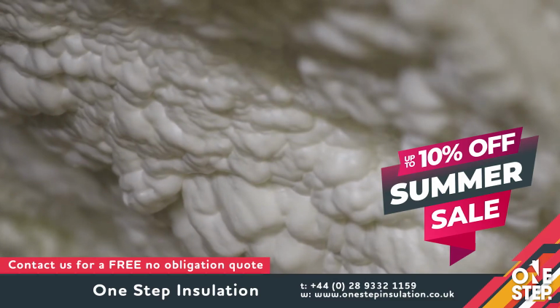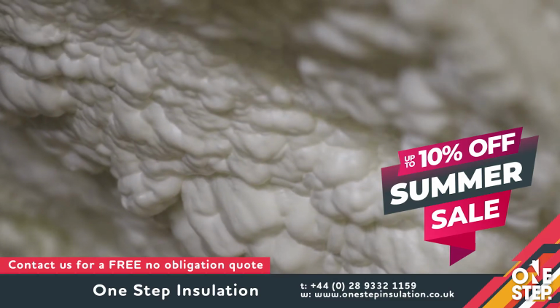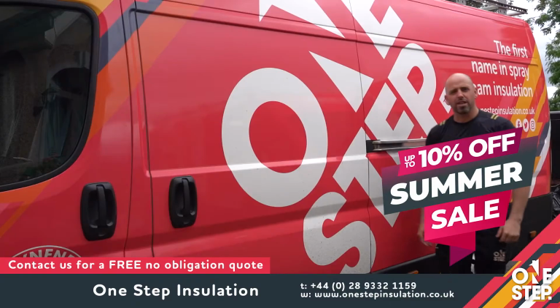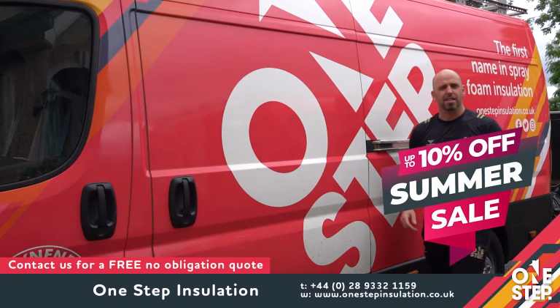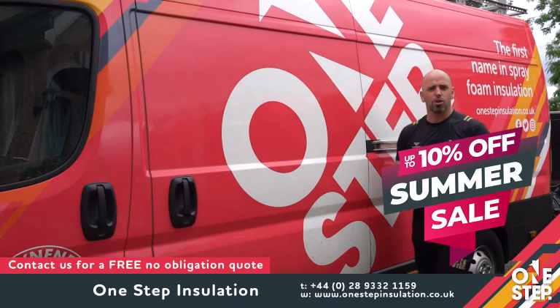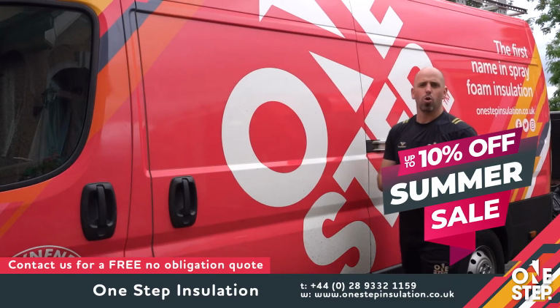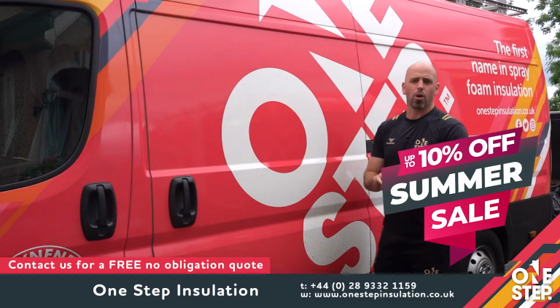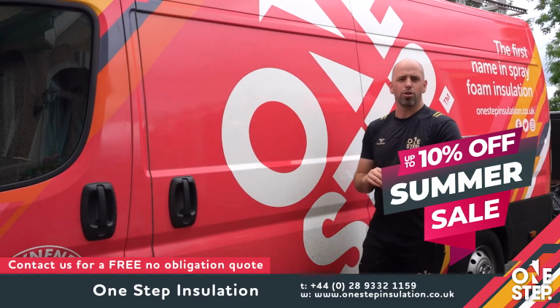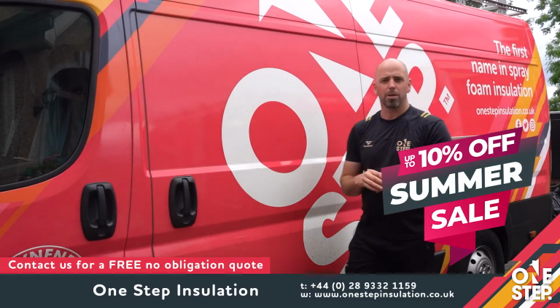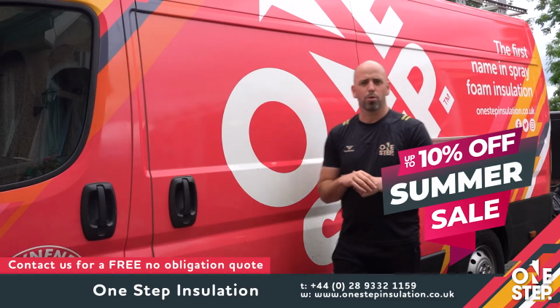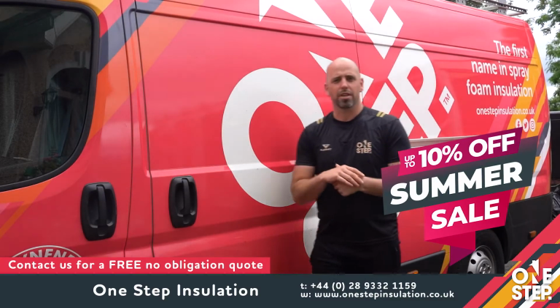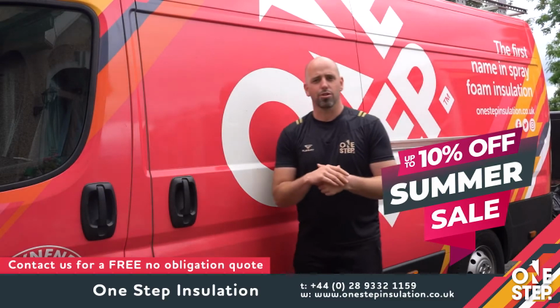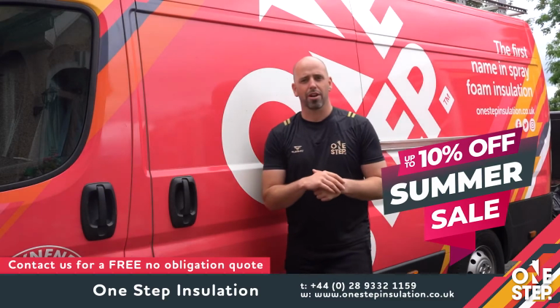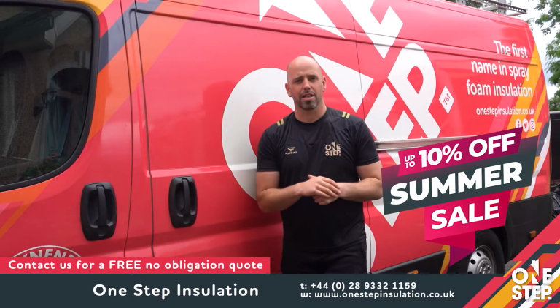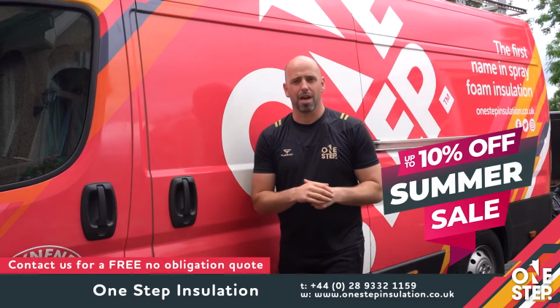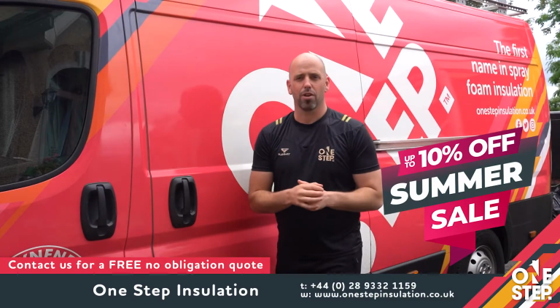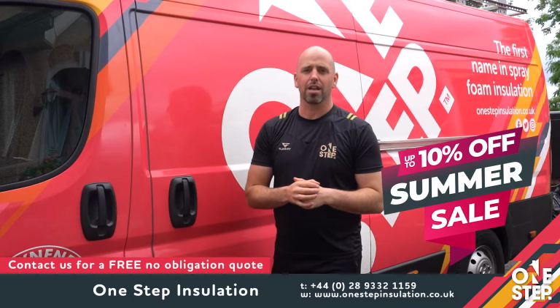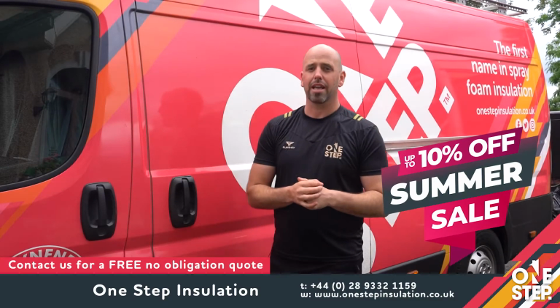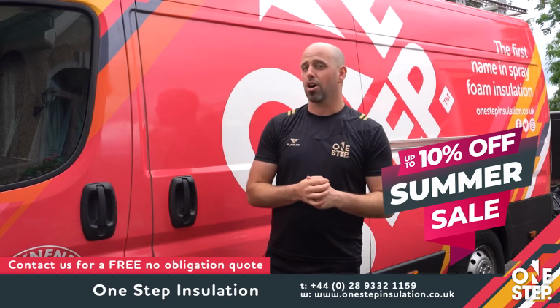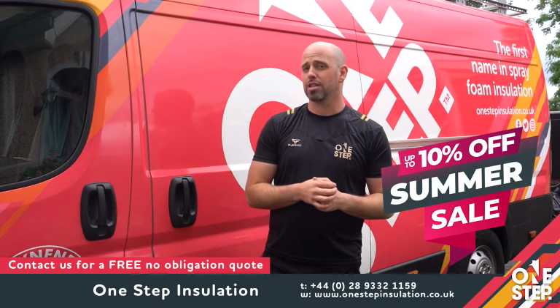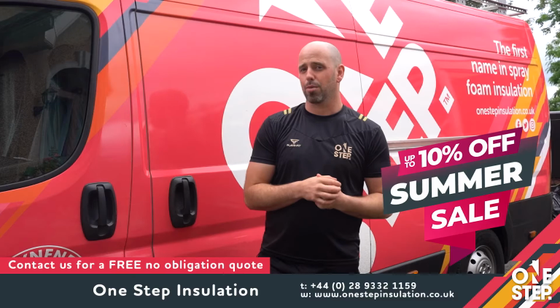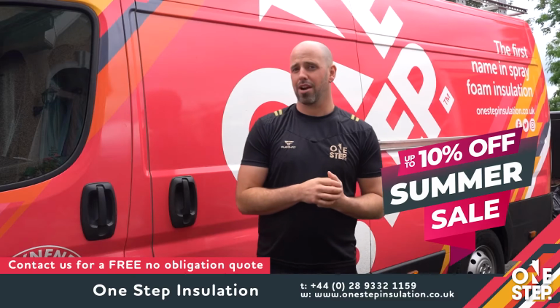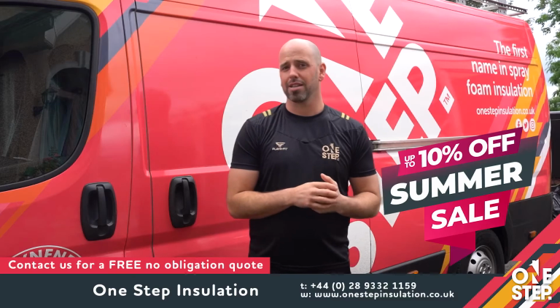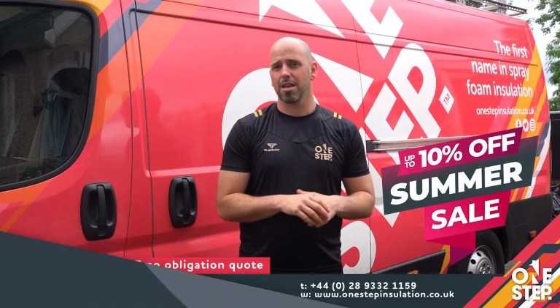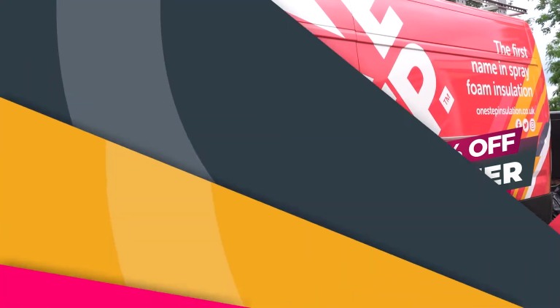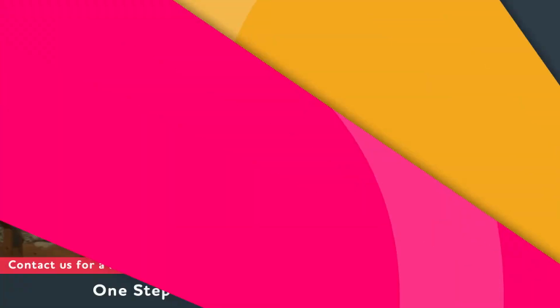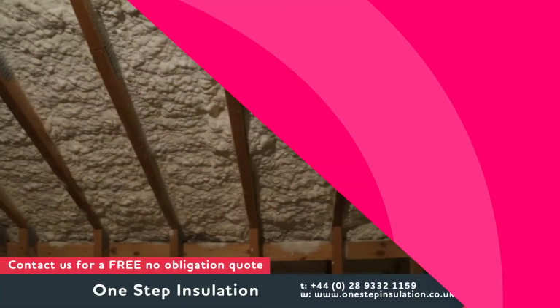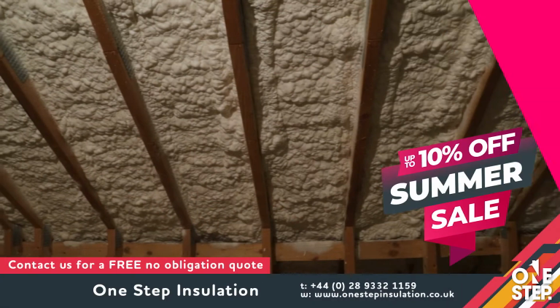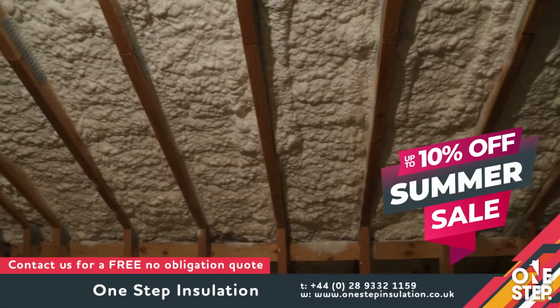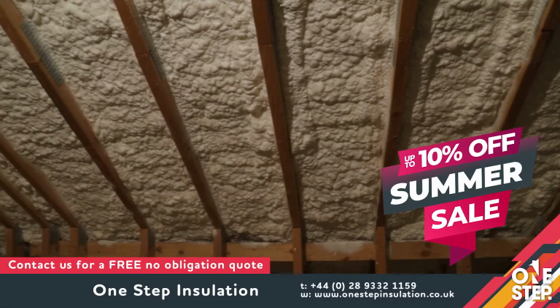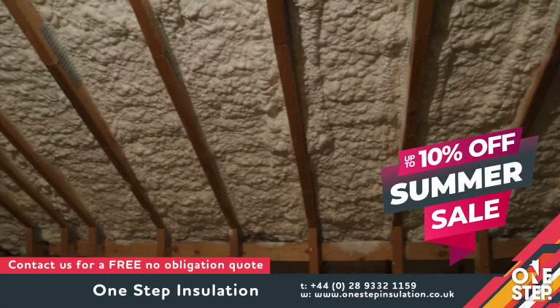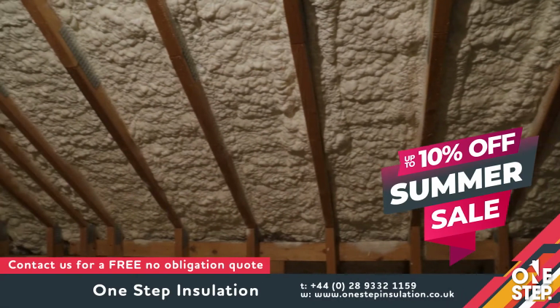If you have an existing home or a new build project that you'd like our team to have a look at, get in contact with Gary and the team and they'll be more than happy to help you.